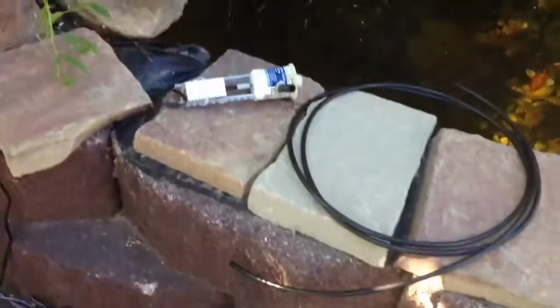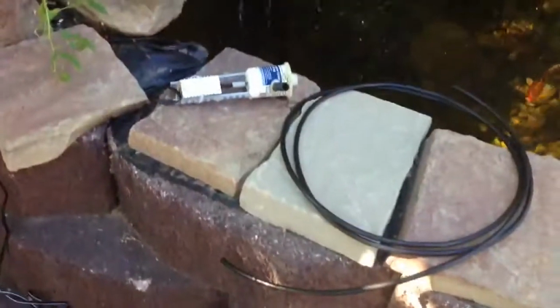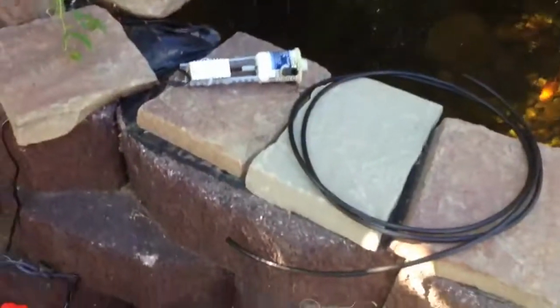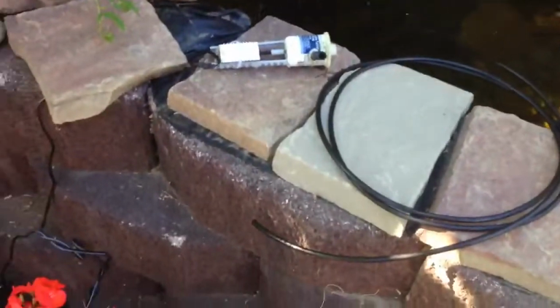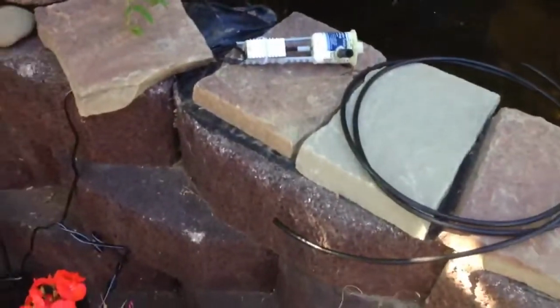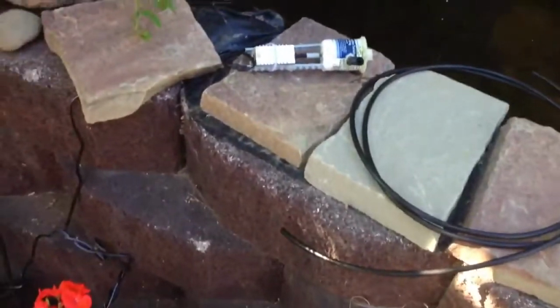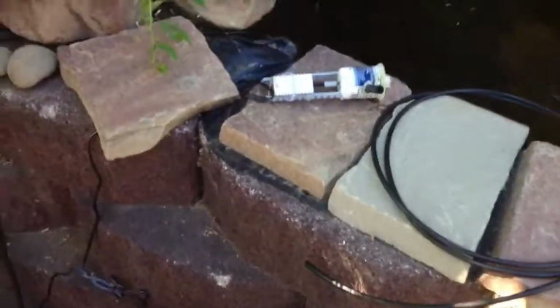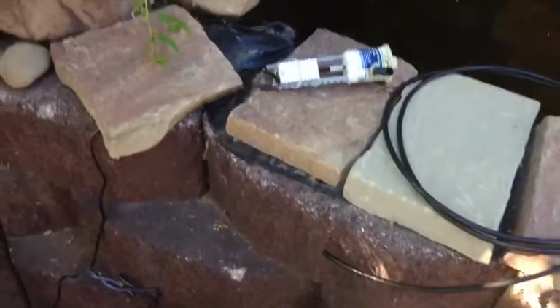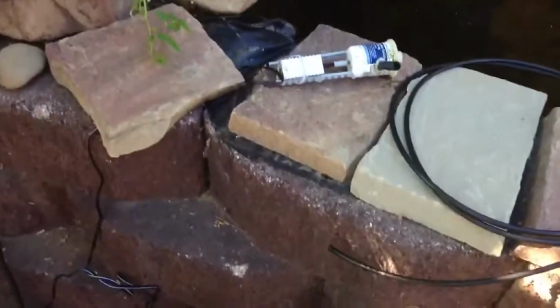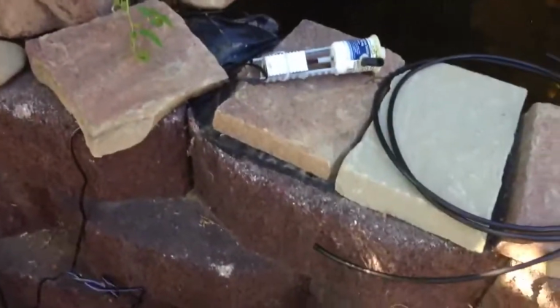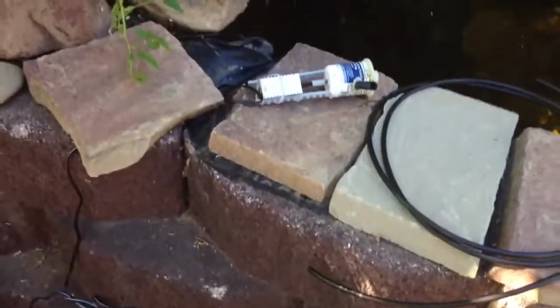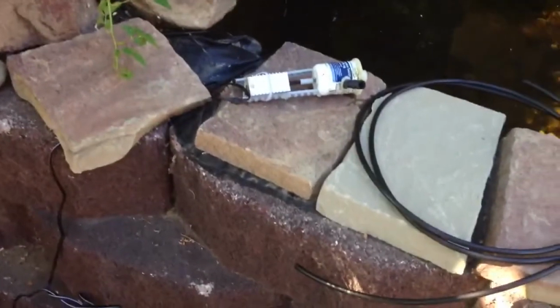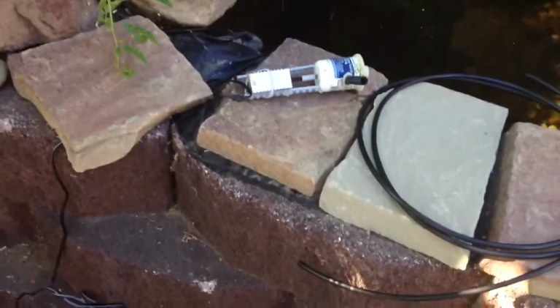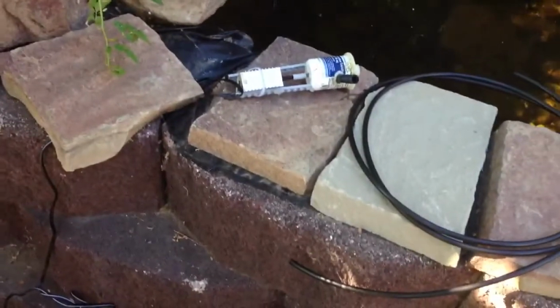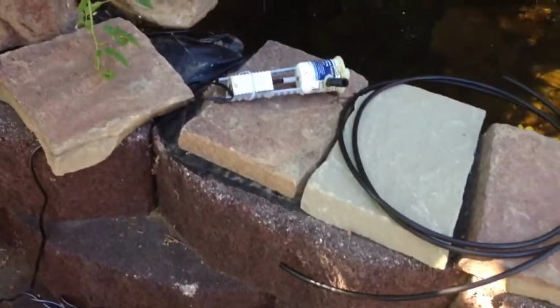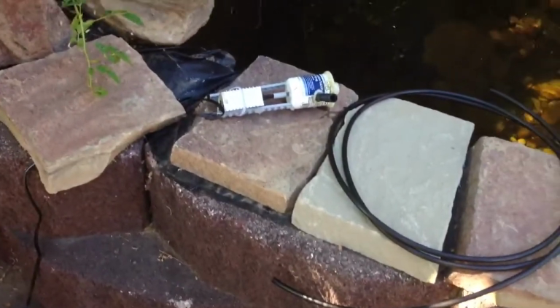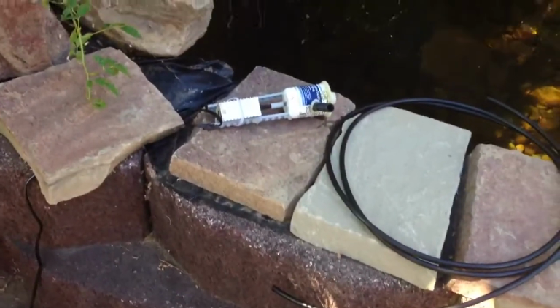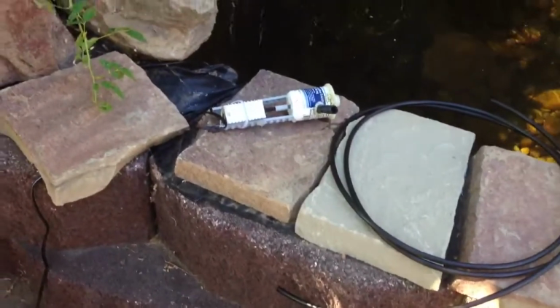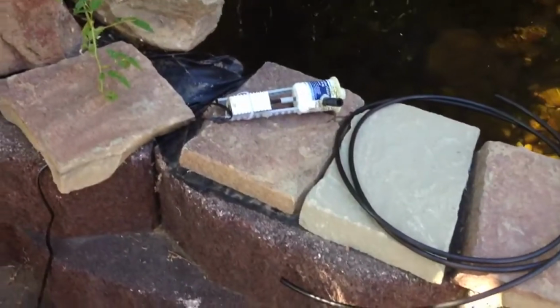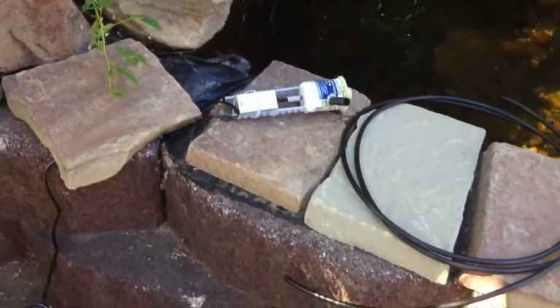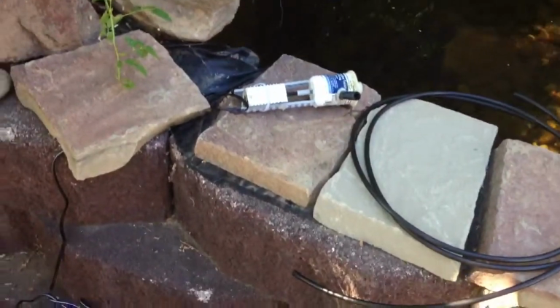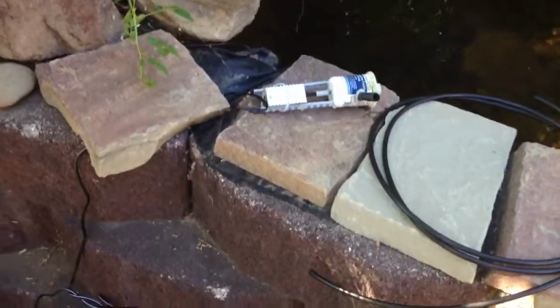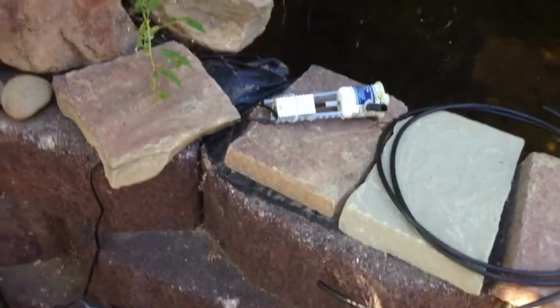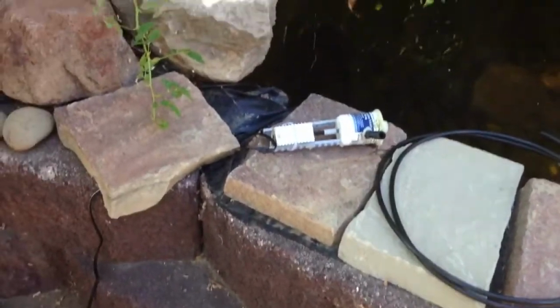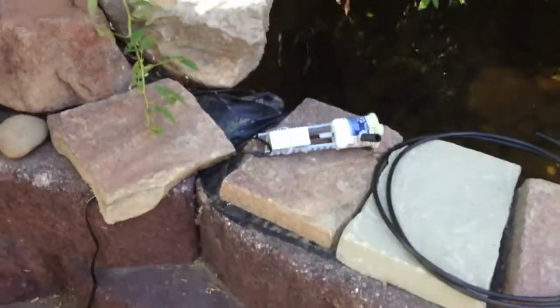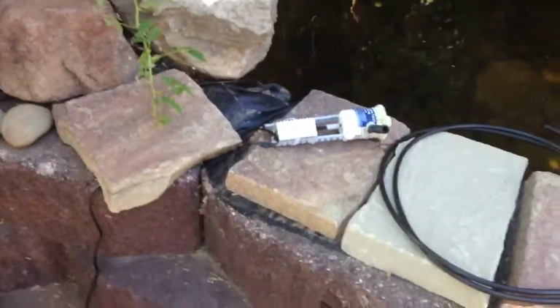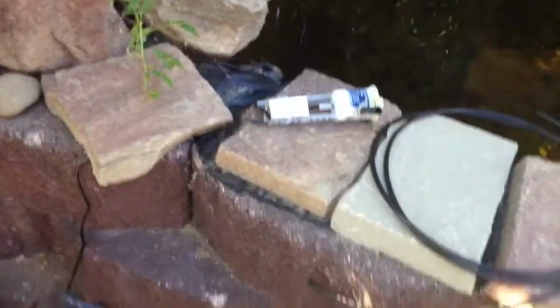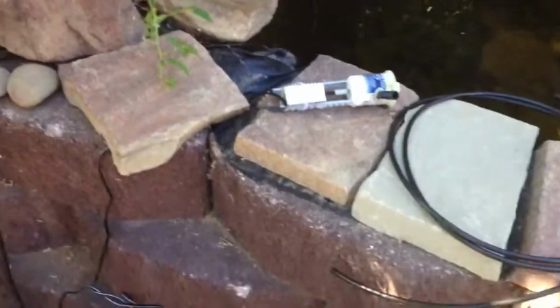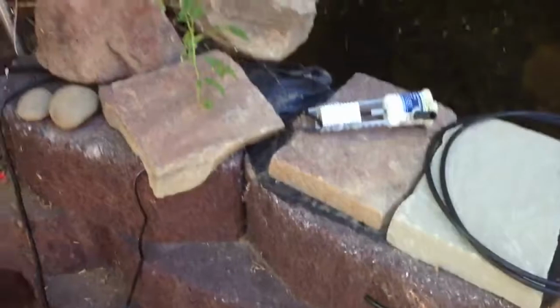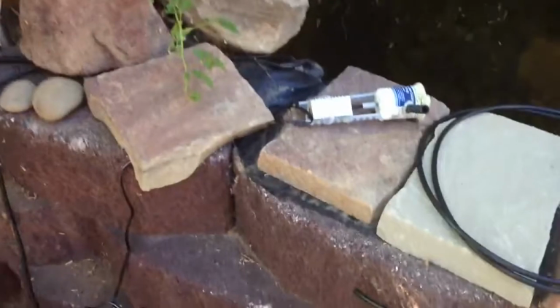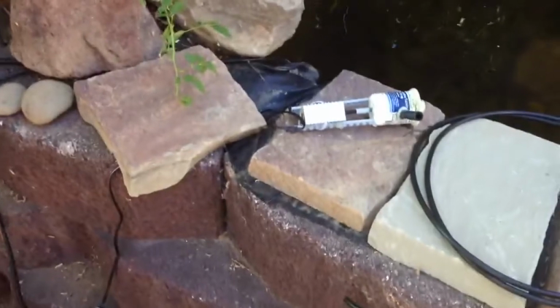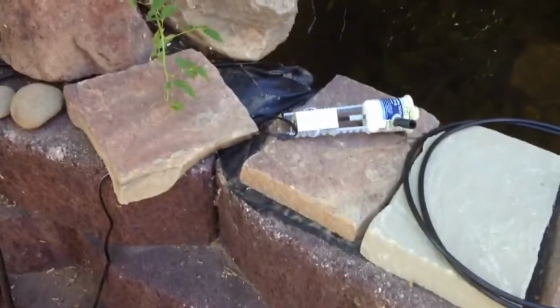Hello YouTubers, this is LaserJaser here. I just wanted to show you my homemade water pump.